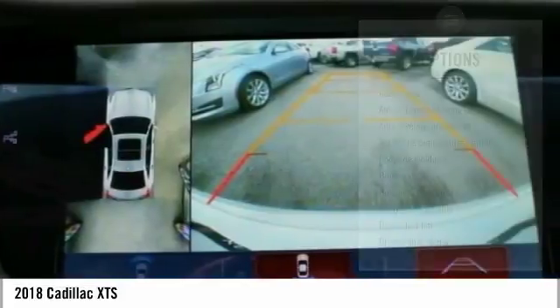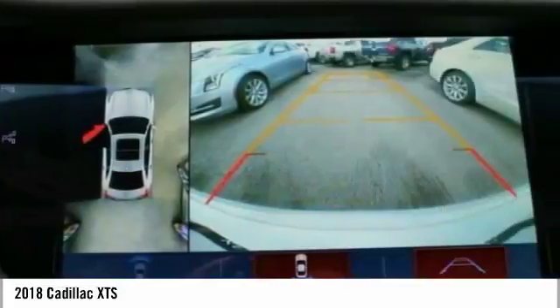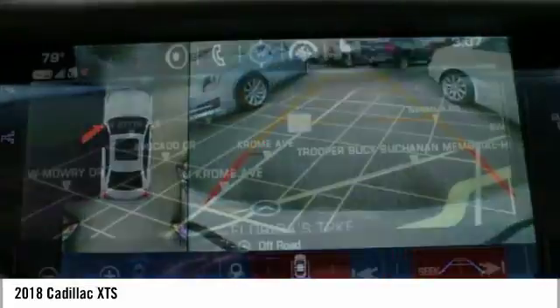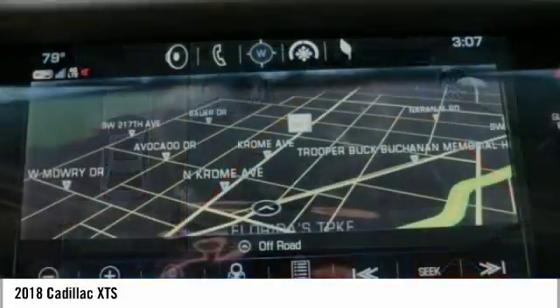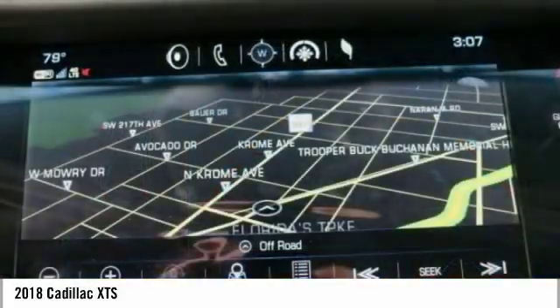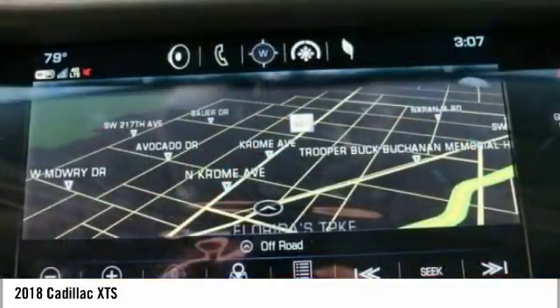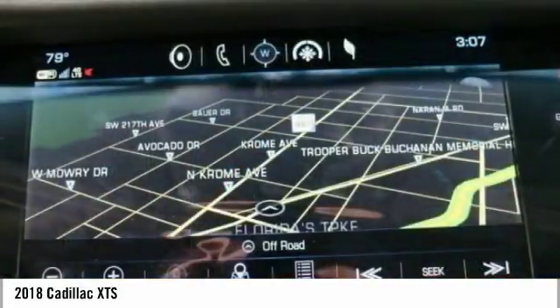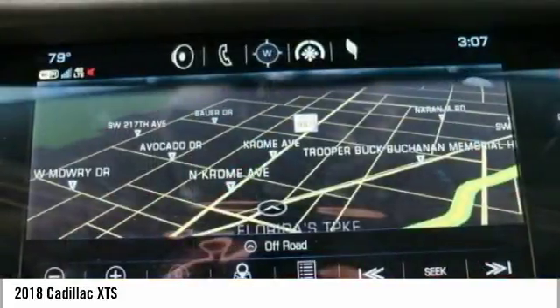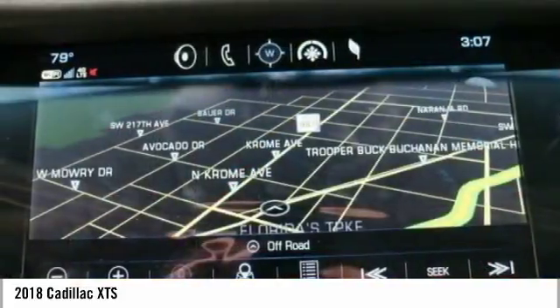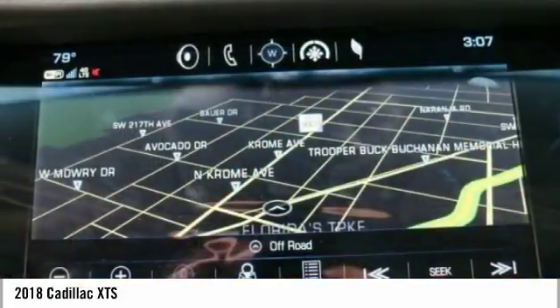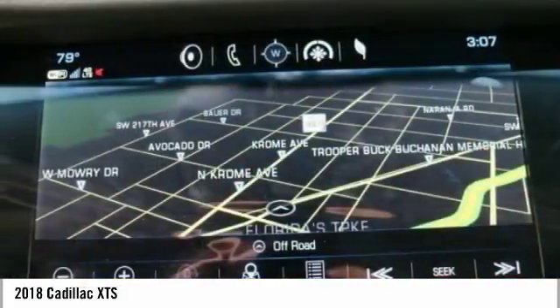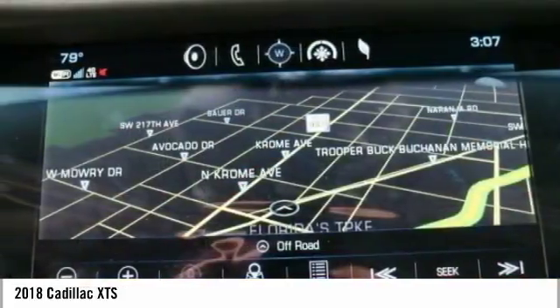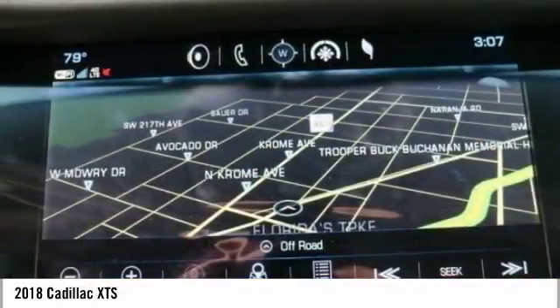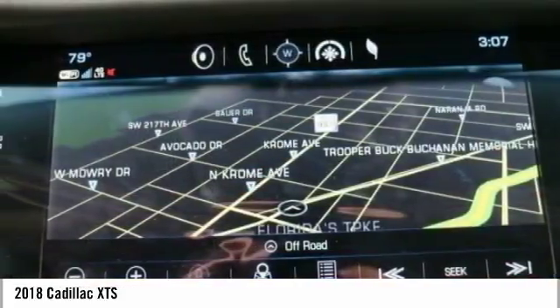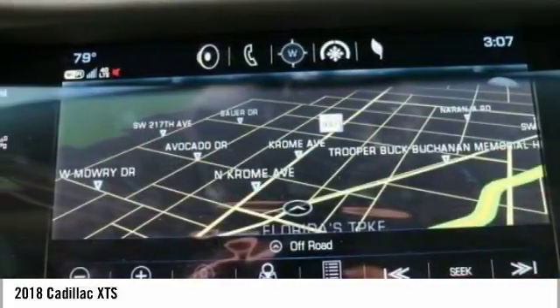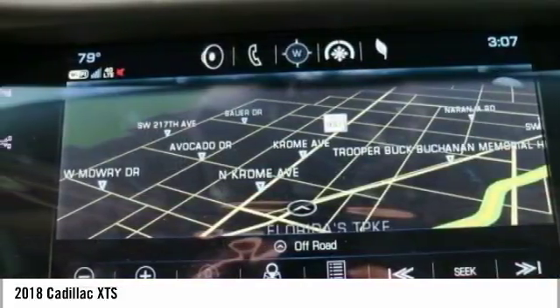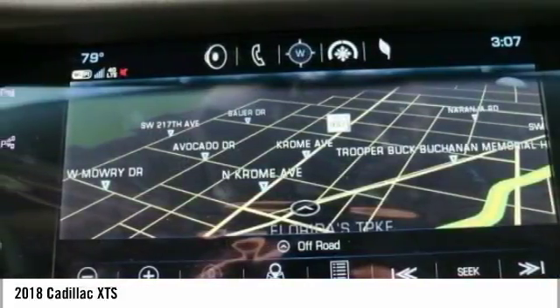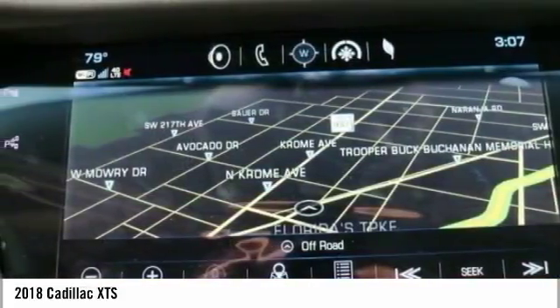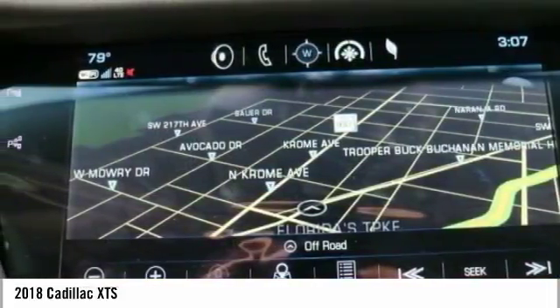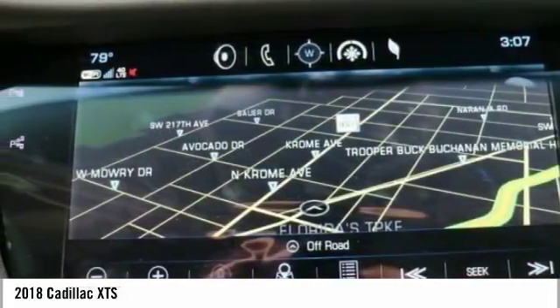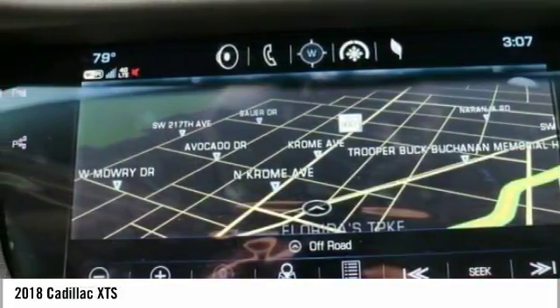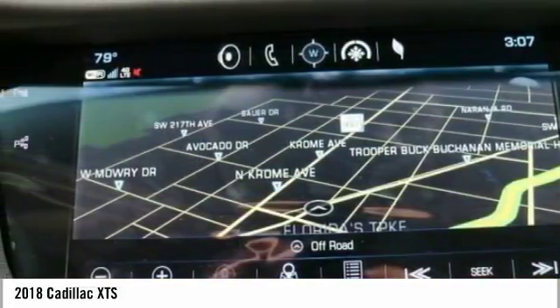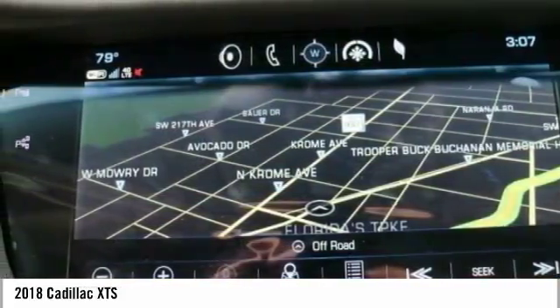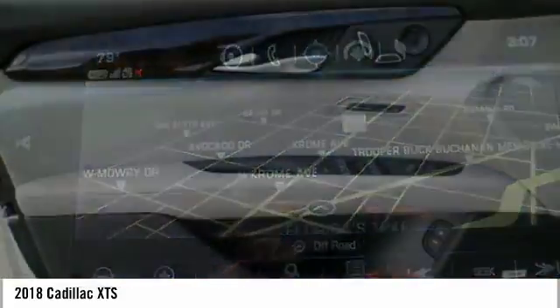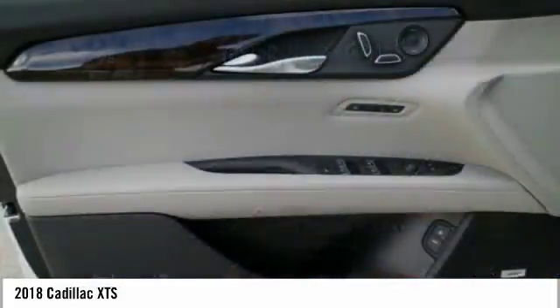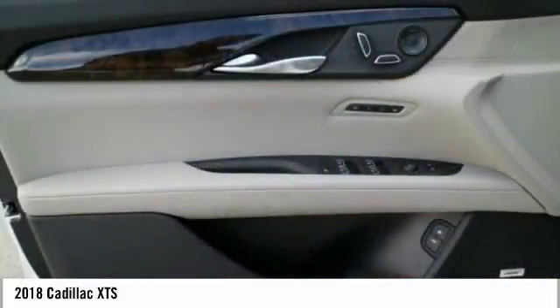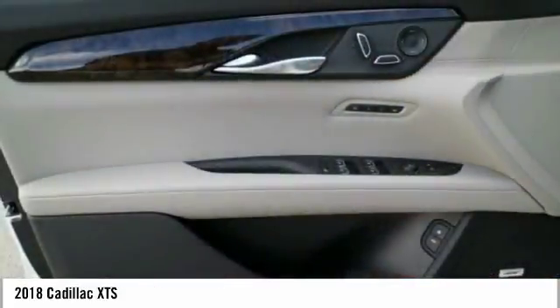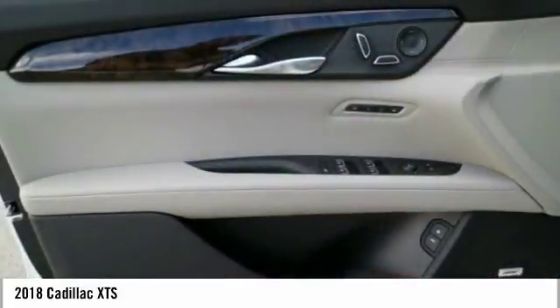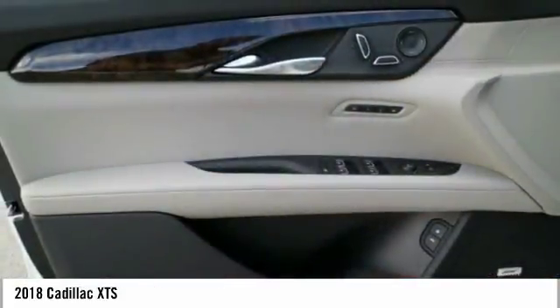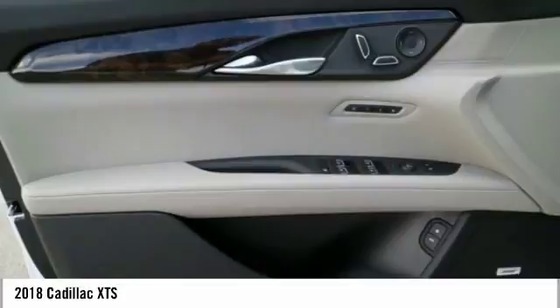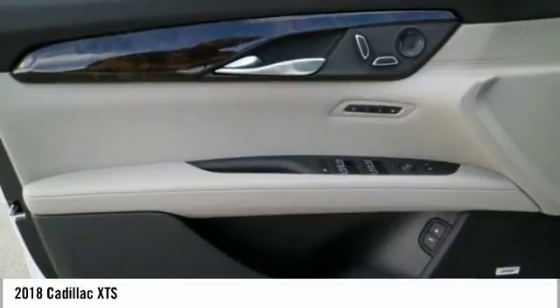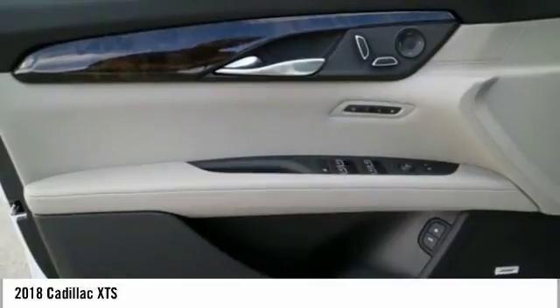Center armrest, universal garage door opener, electronic stability control.